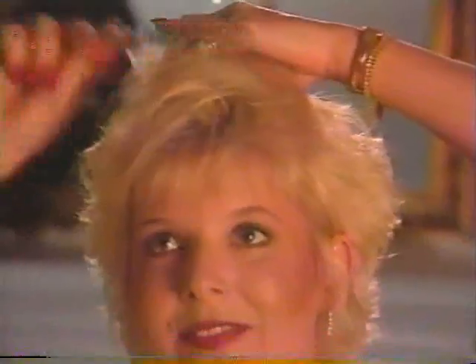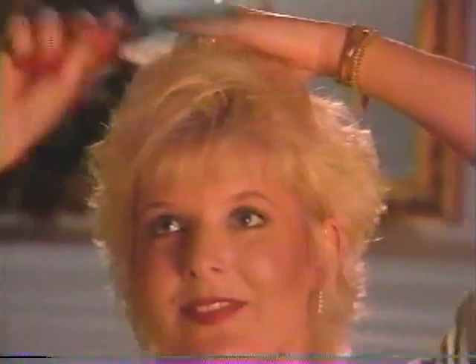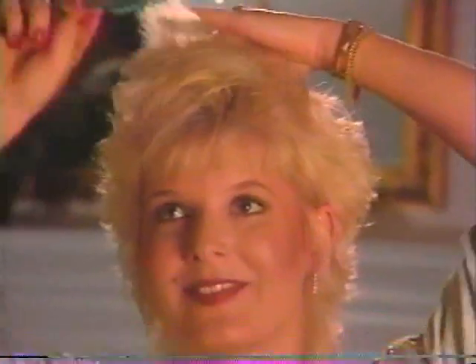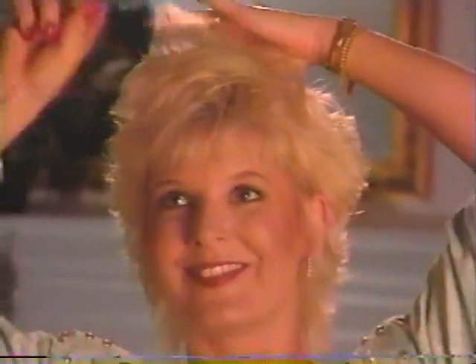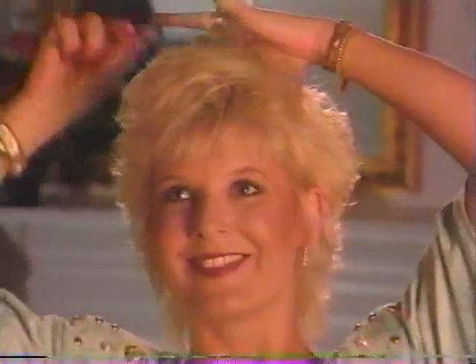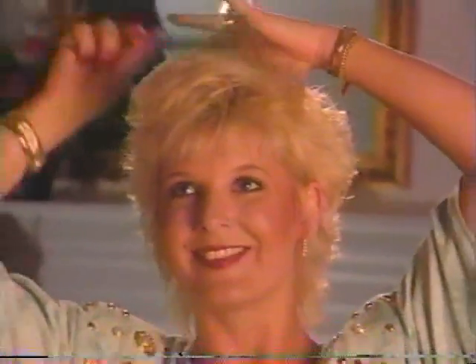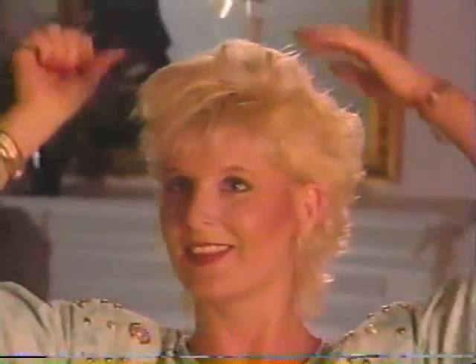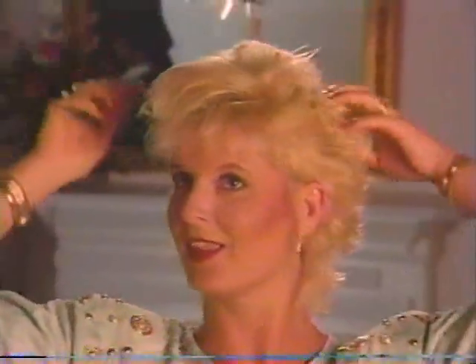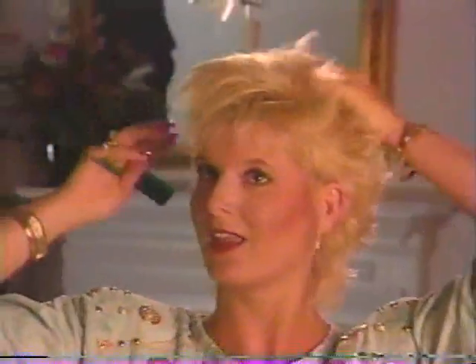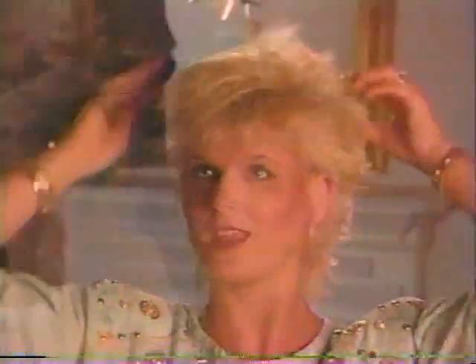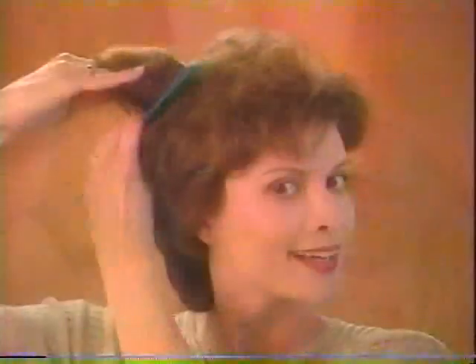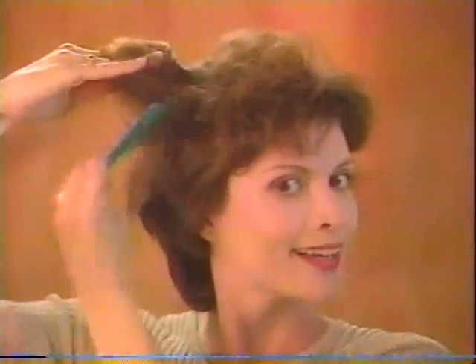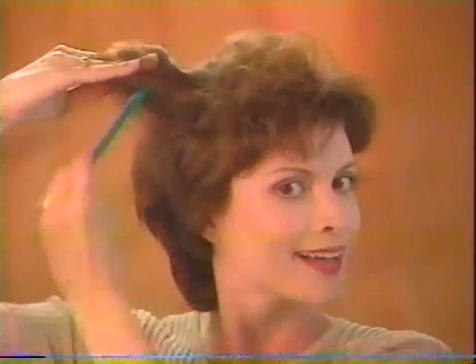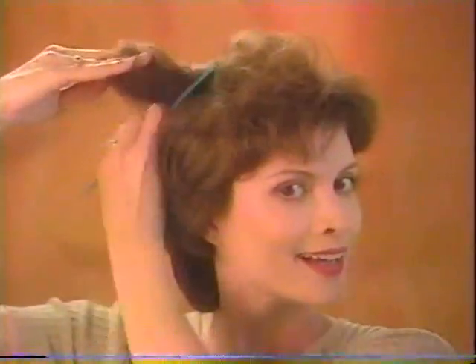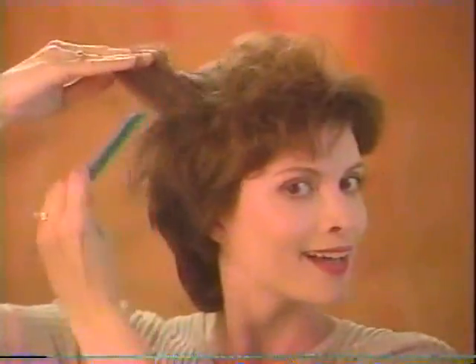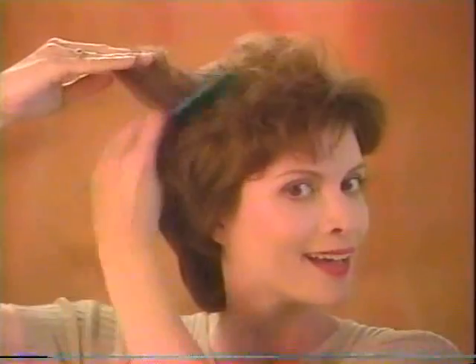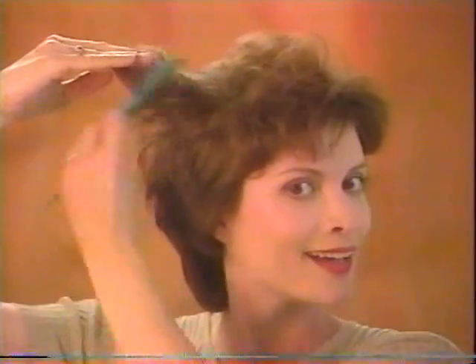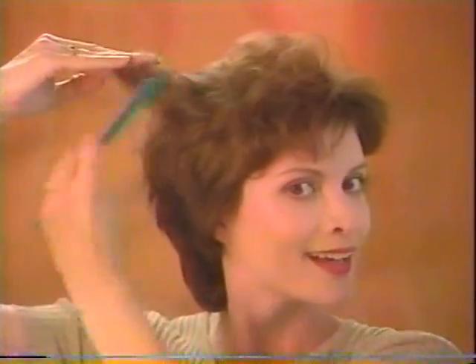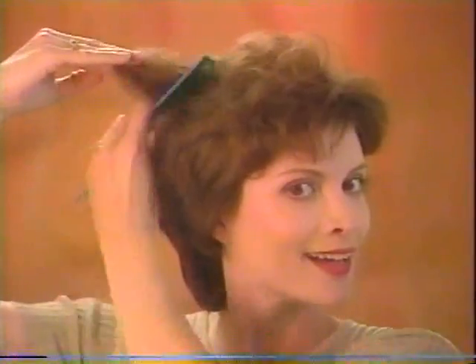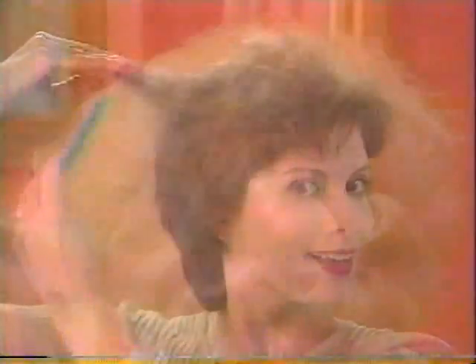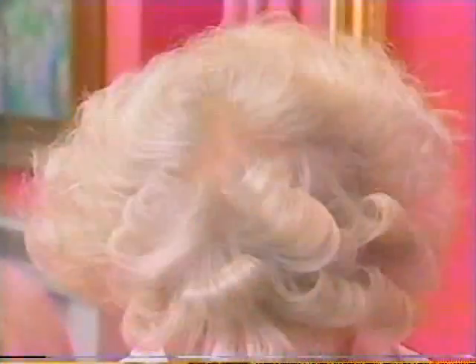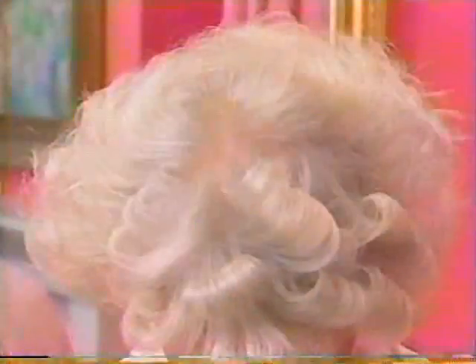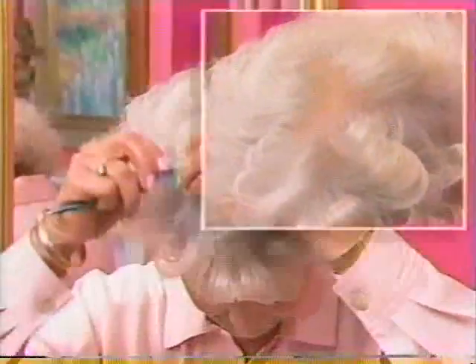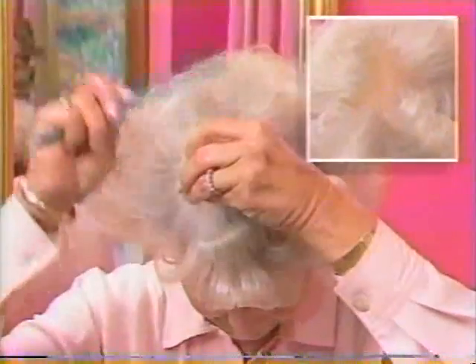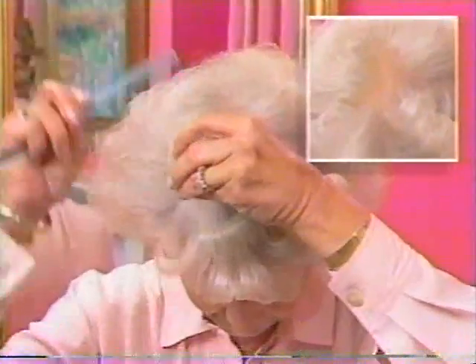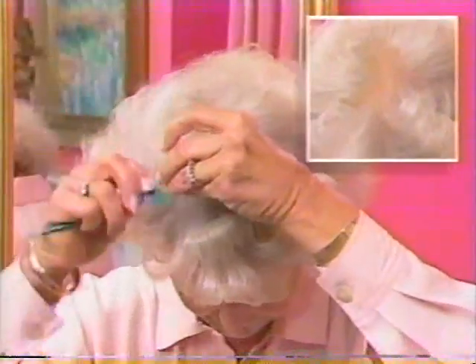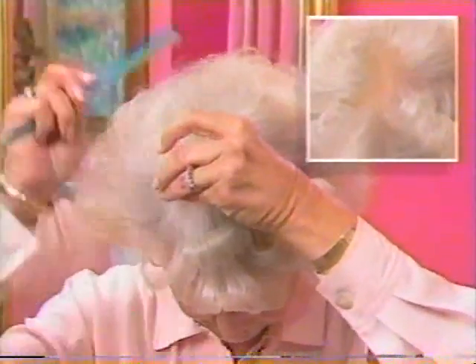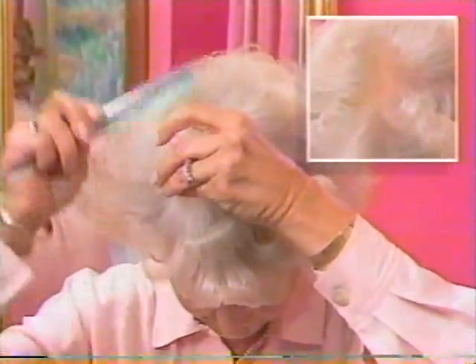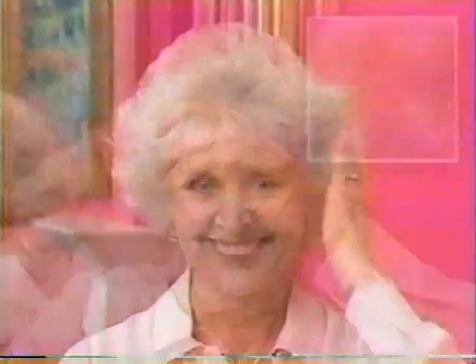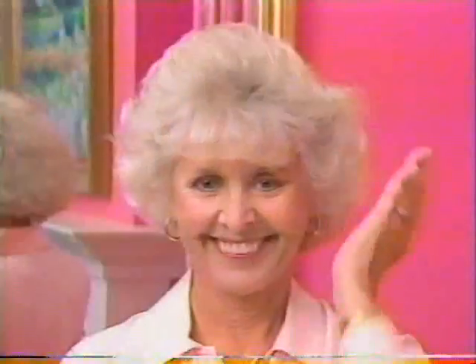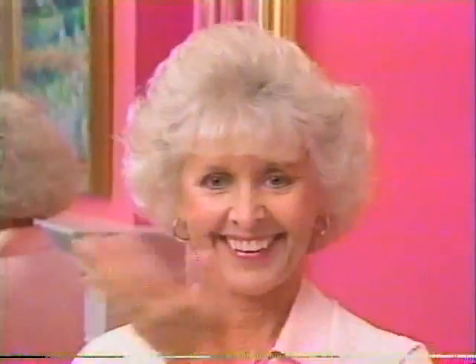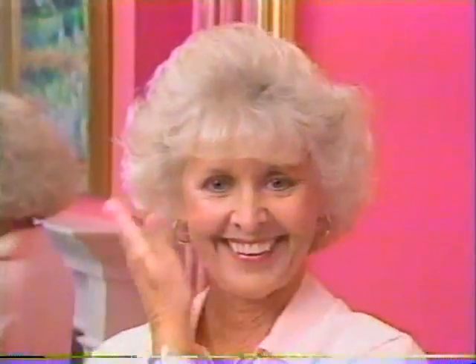Tap, tap, tap — bangs get bounce. Tap, tap, tap — sides get volume. Tap, tap, tap fills in thin spots just like that.